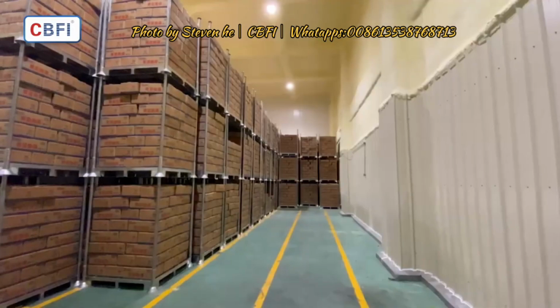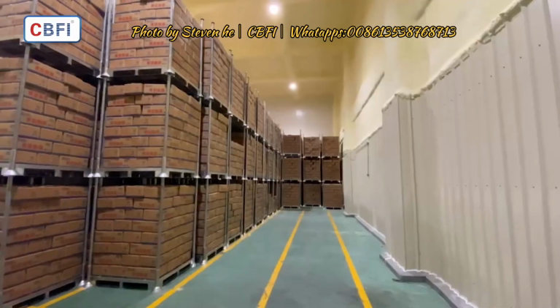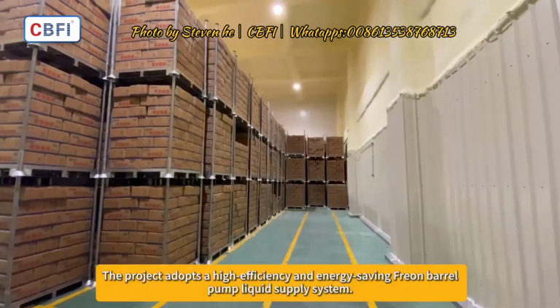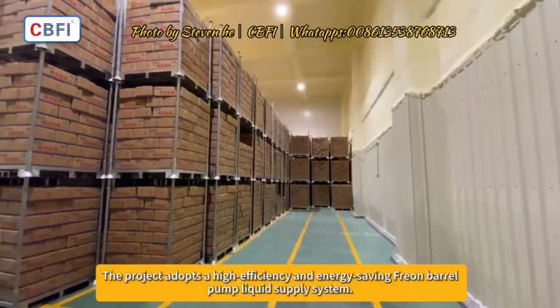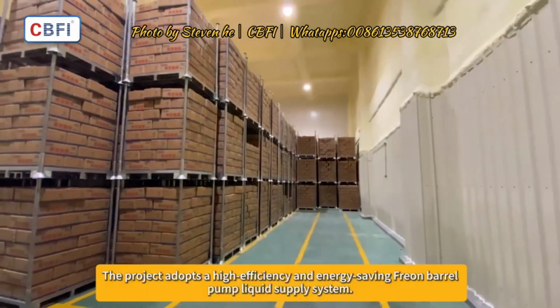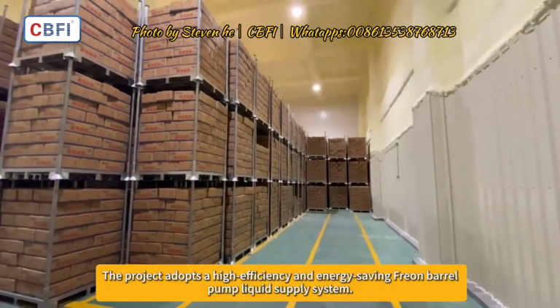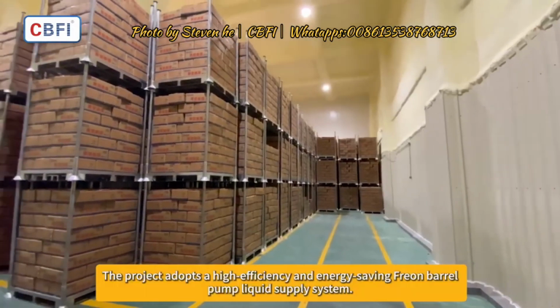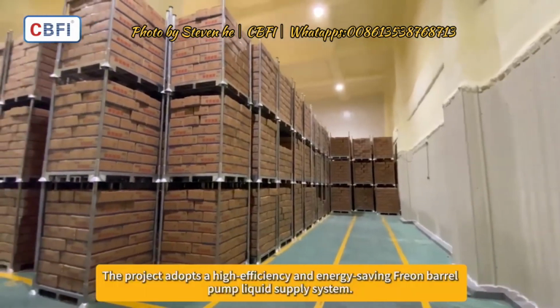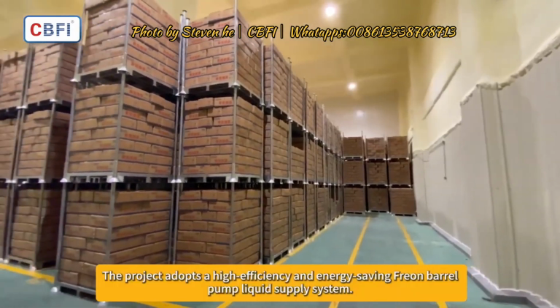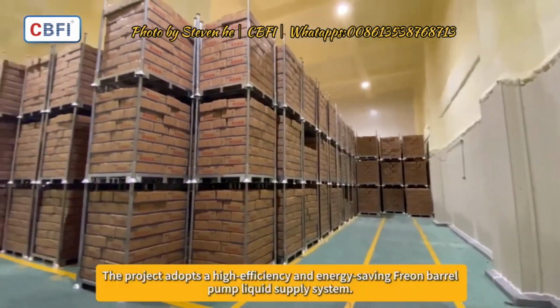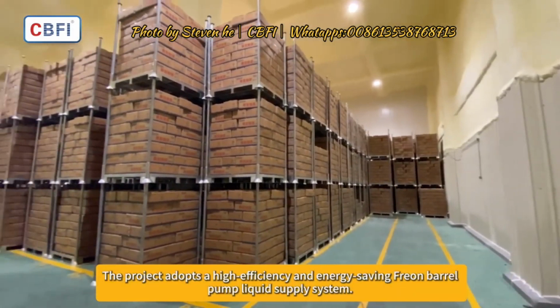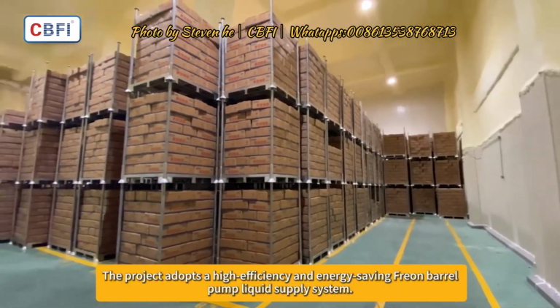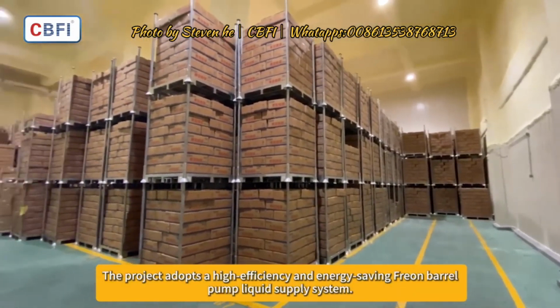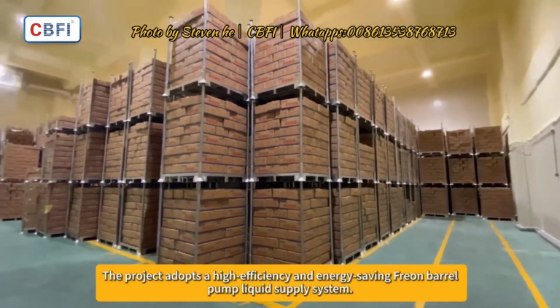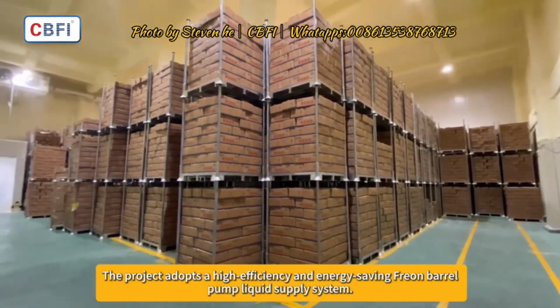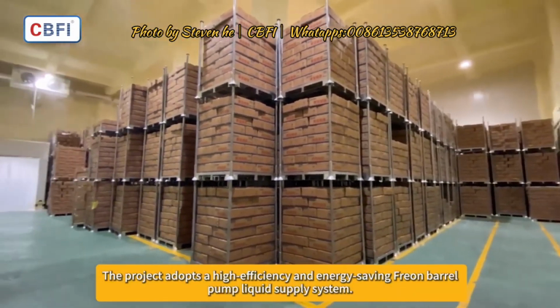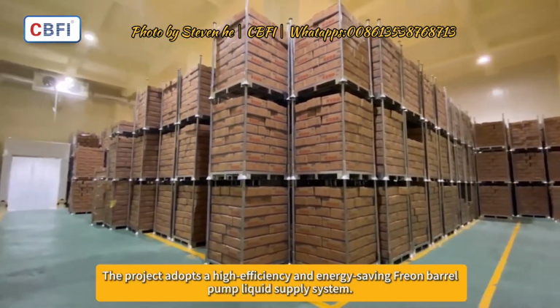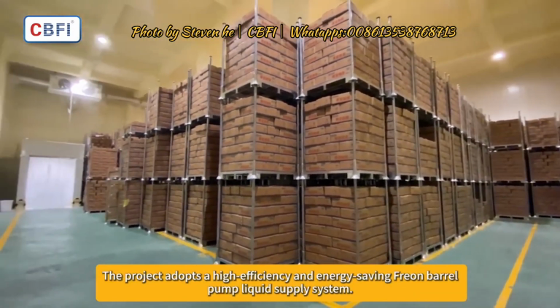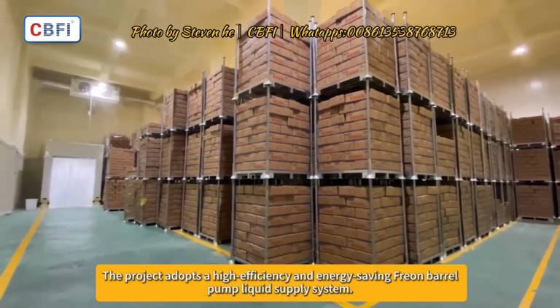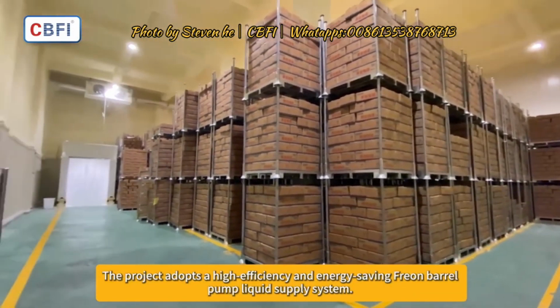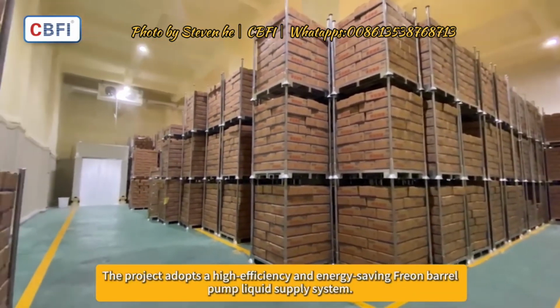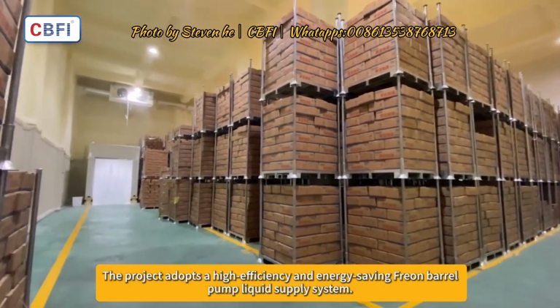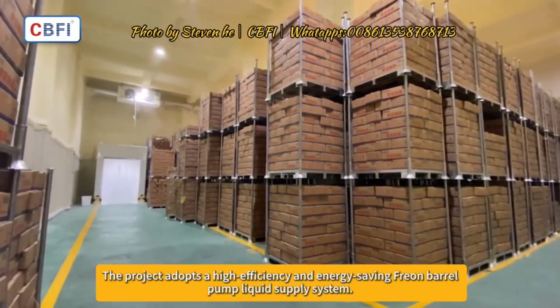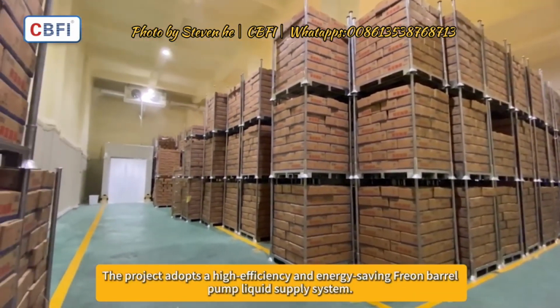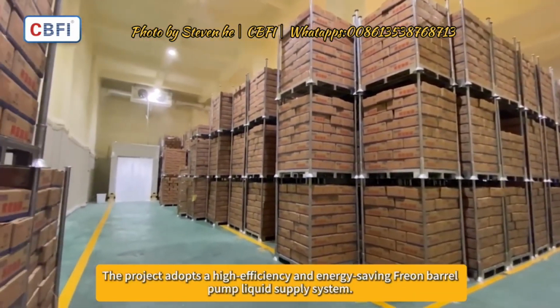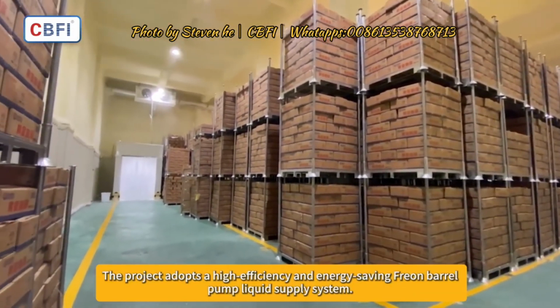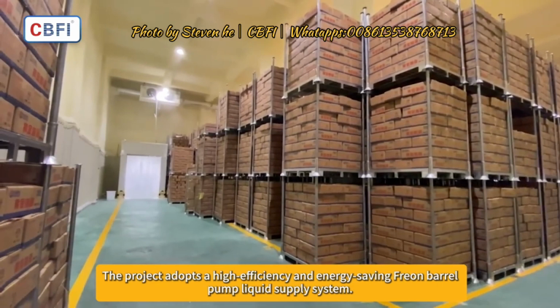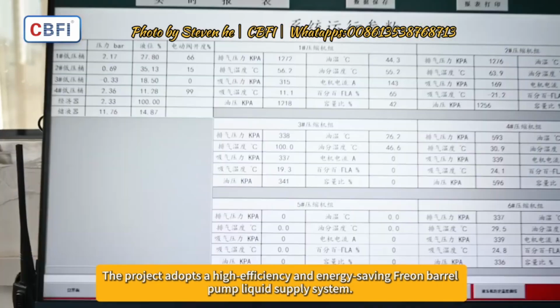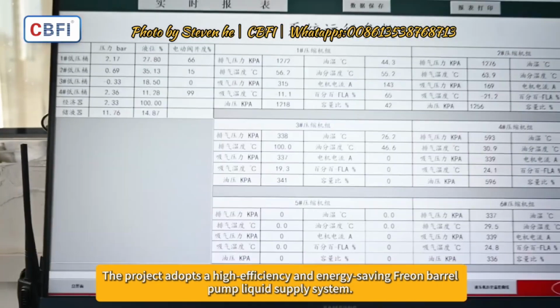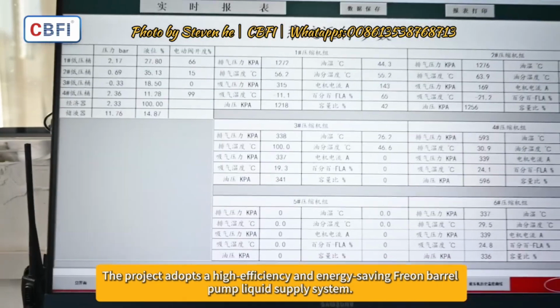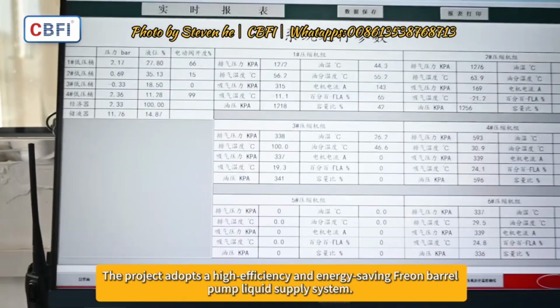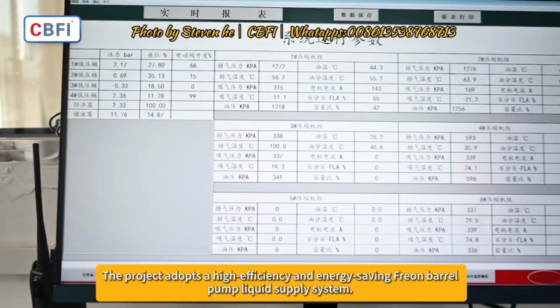The project adopts a high-efficiency and energy-saving freon barrel pump liquid supply system.